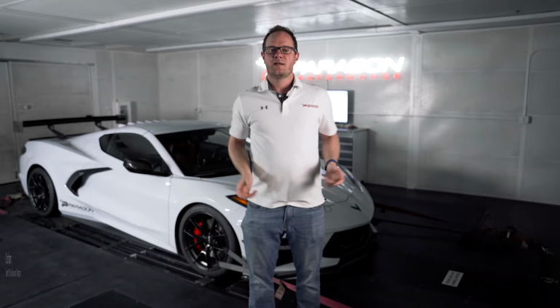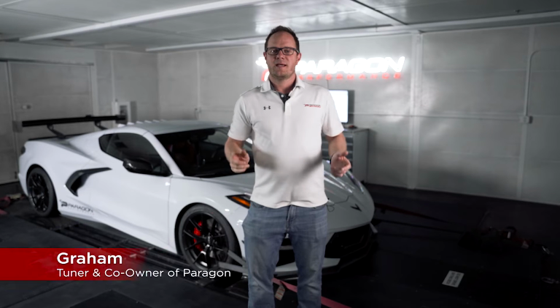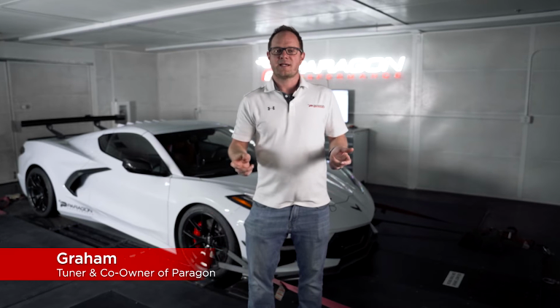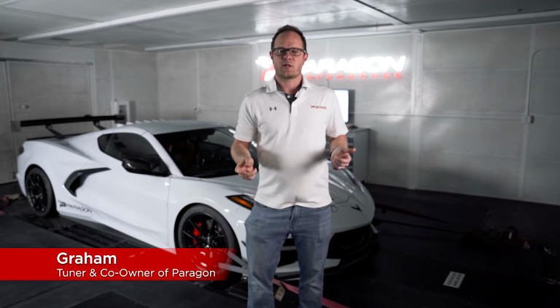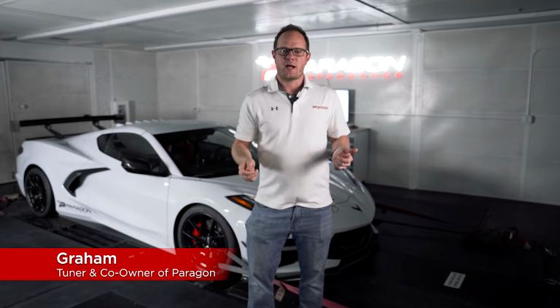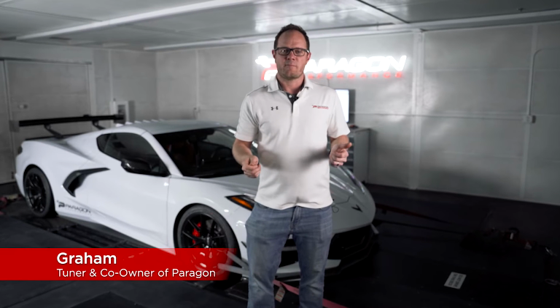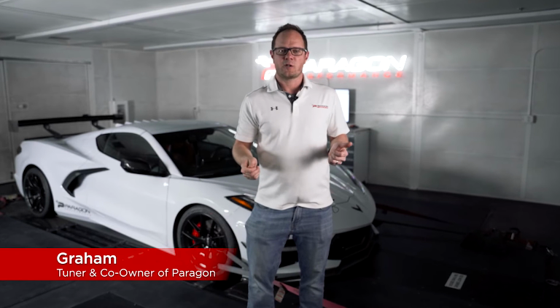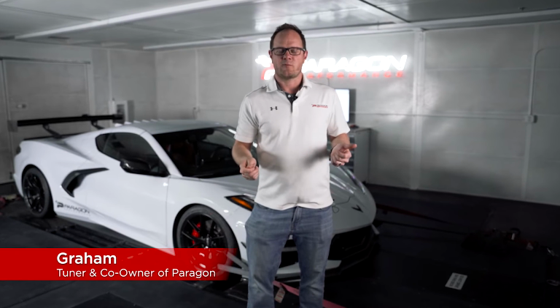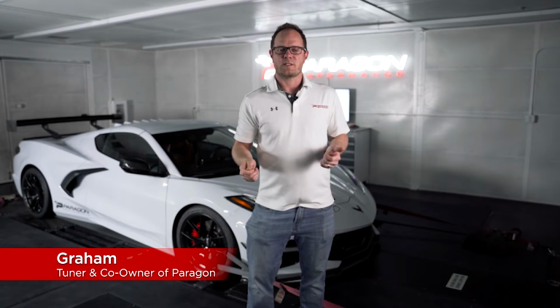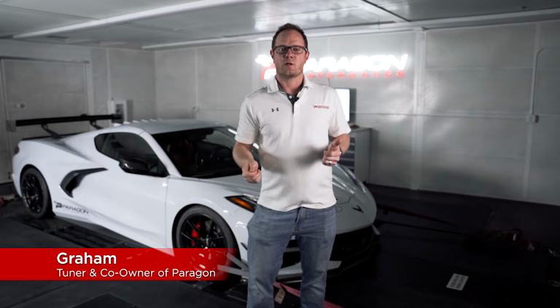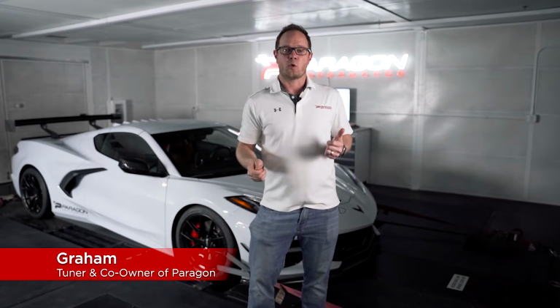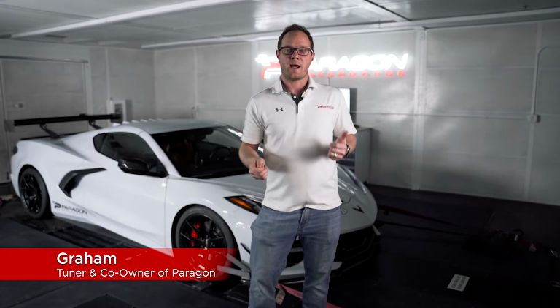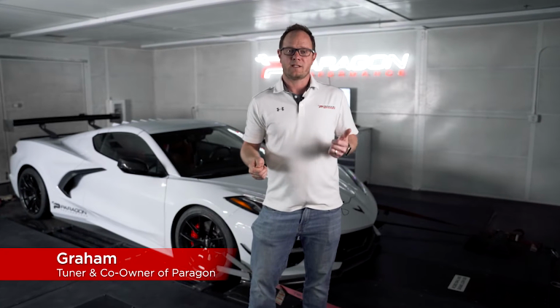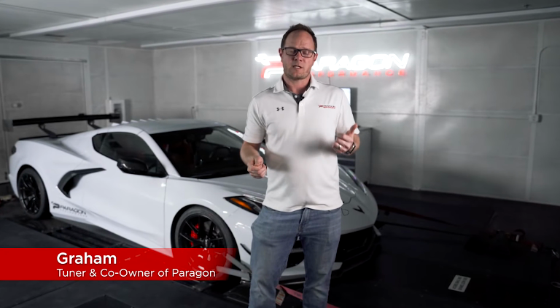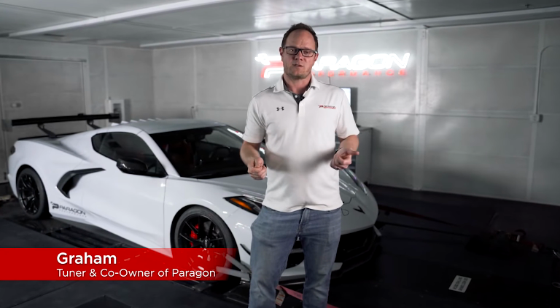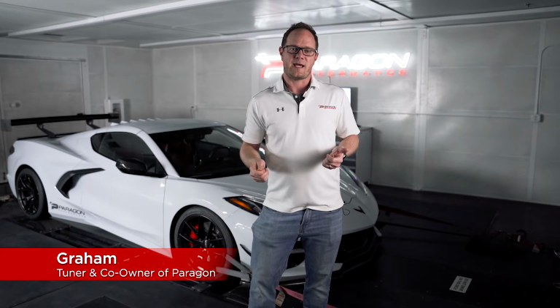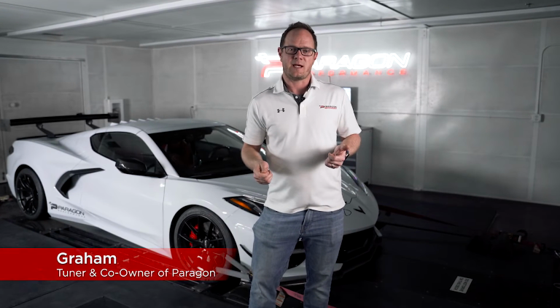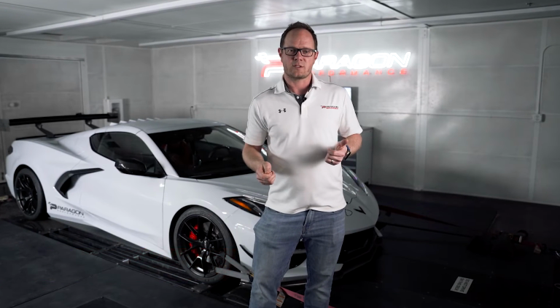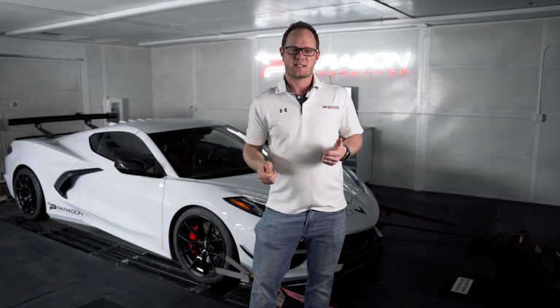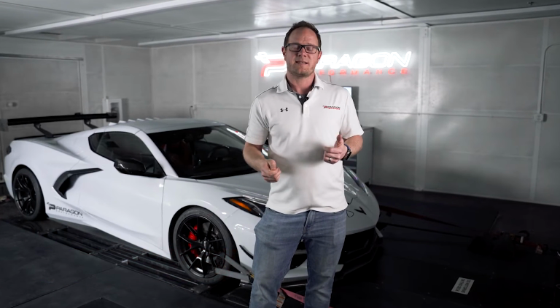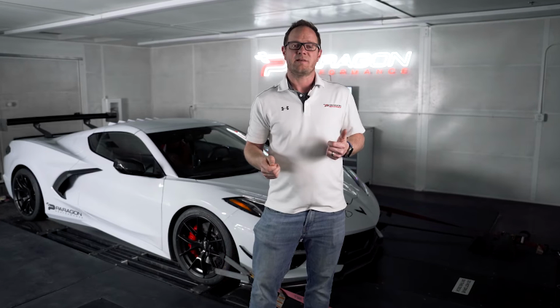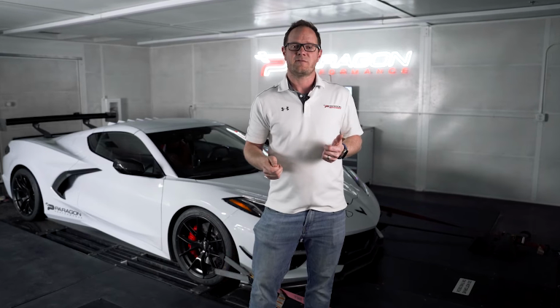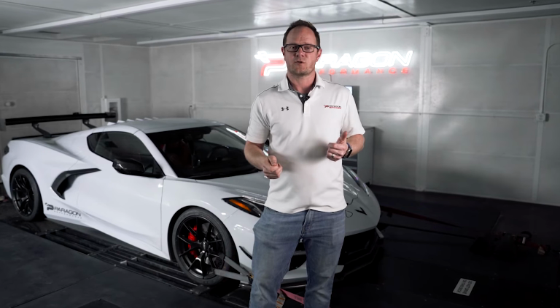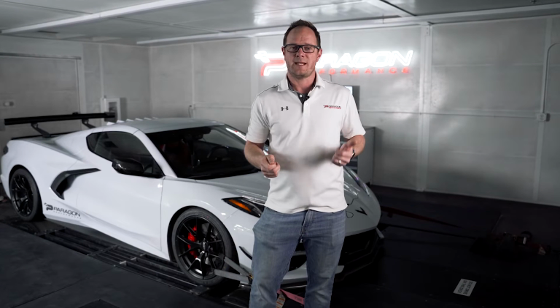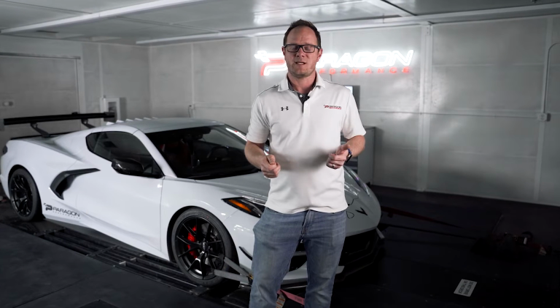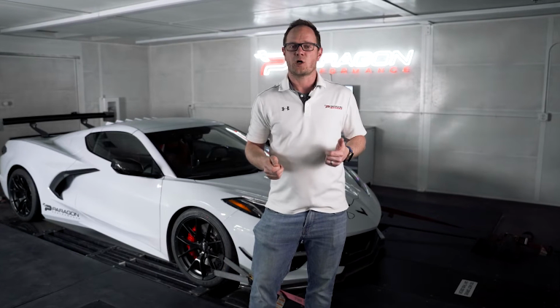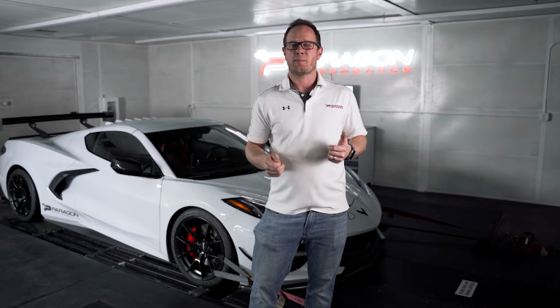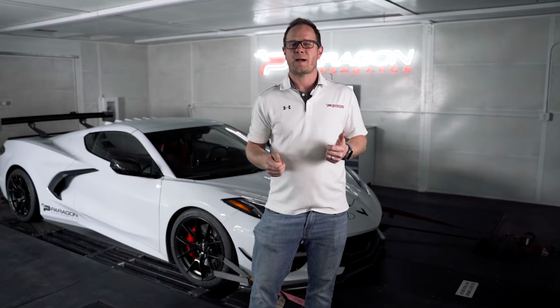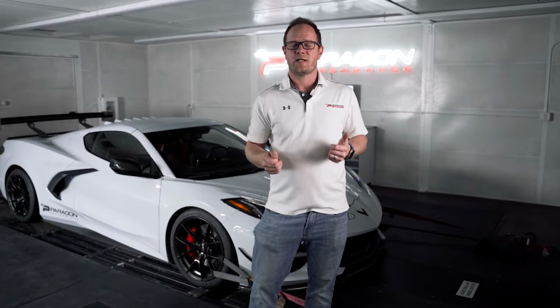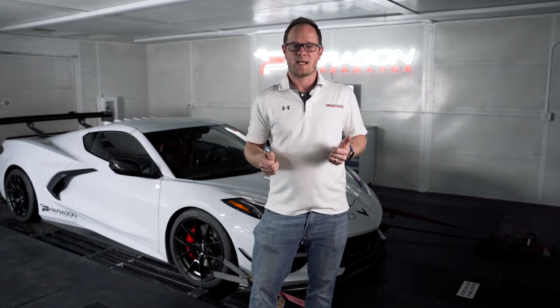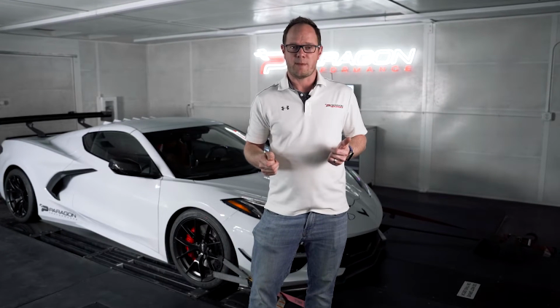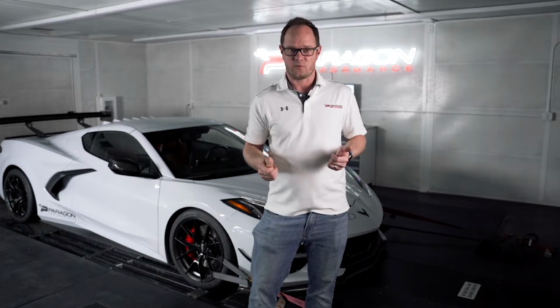Hey guys, Graham from Paragon Performance here. We're back in our dyno cell today and we're testing the Lingenfelter PTR carbon fiber intake manifold.